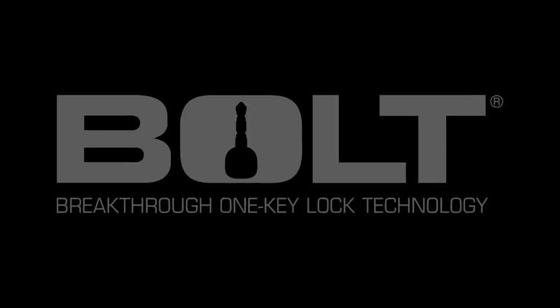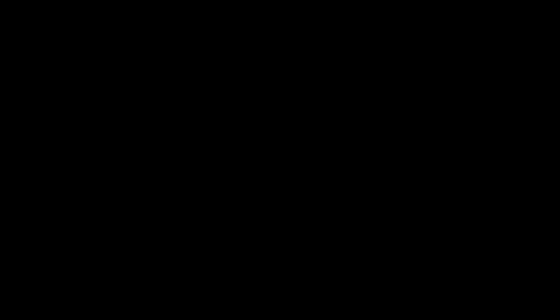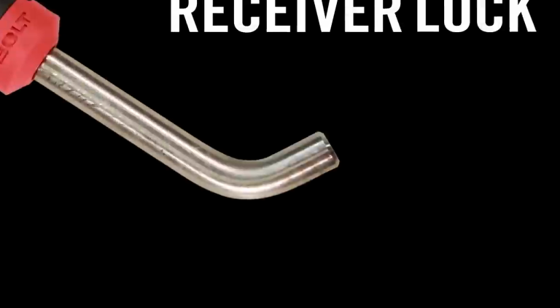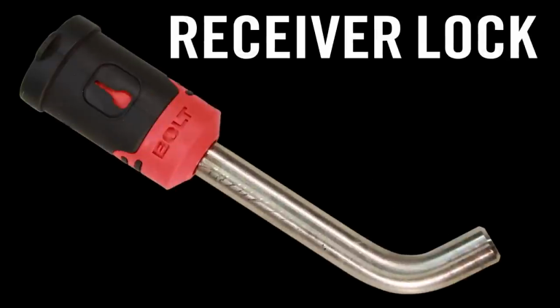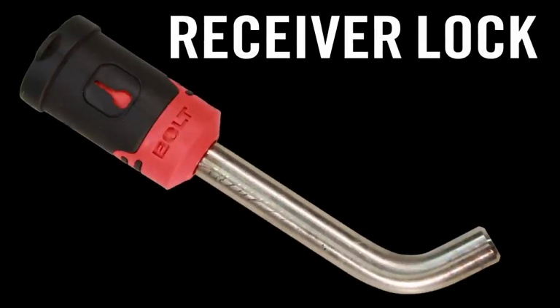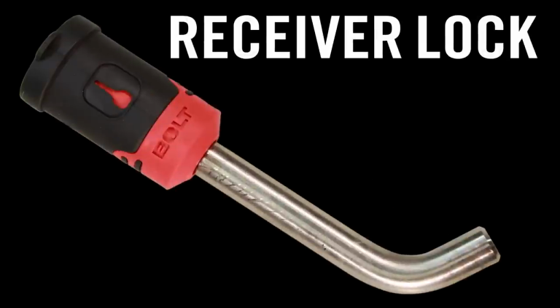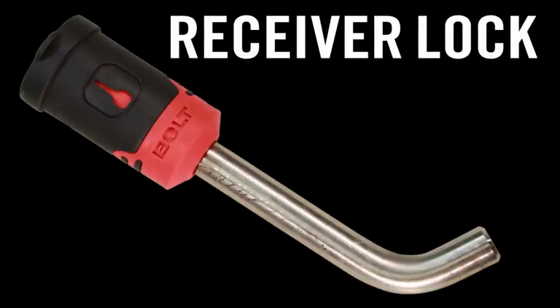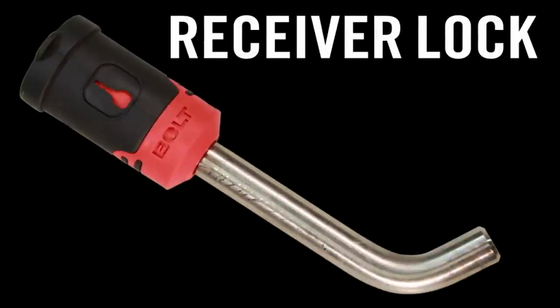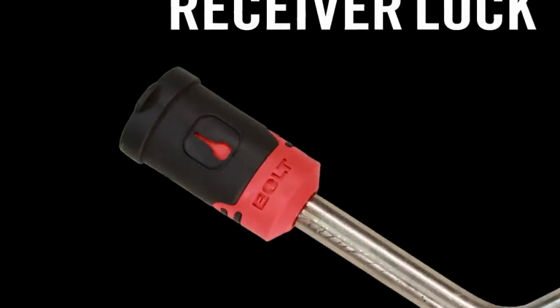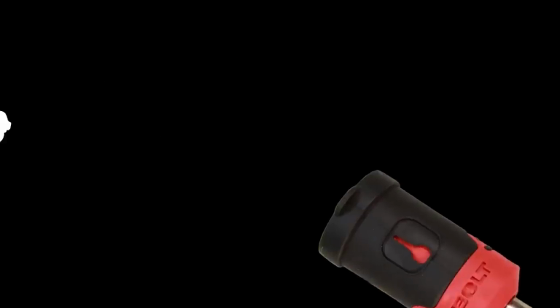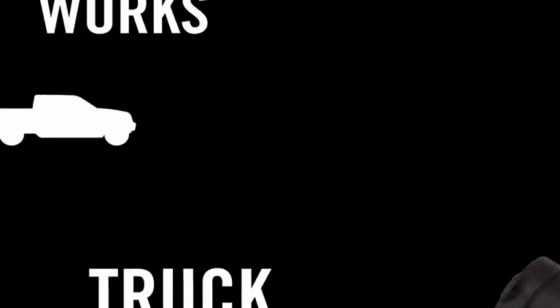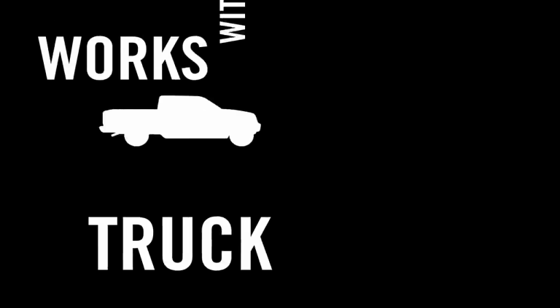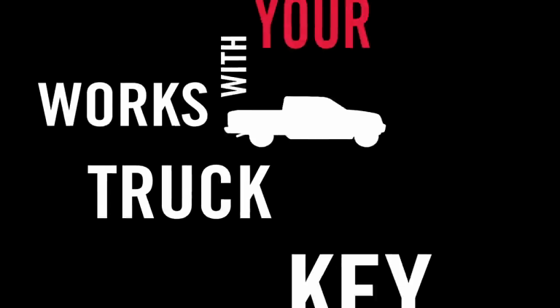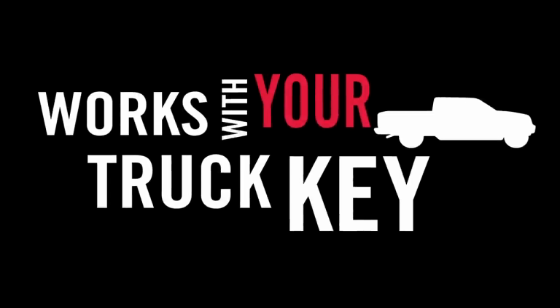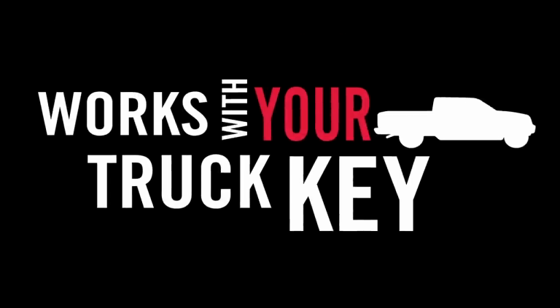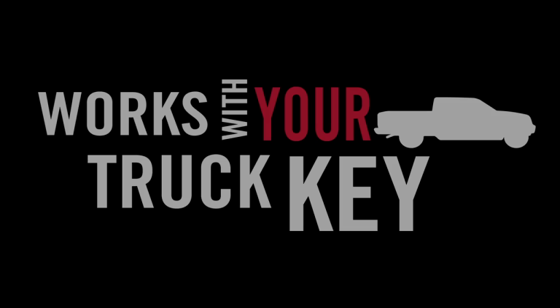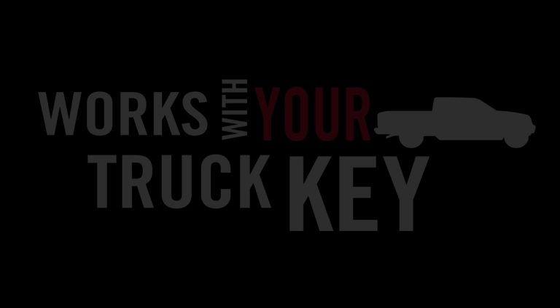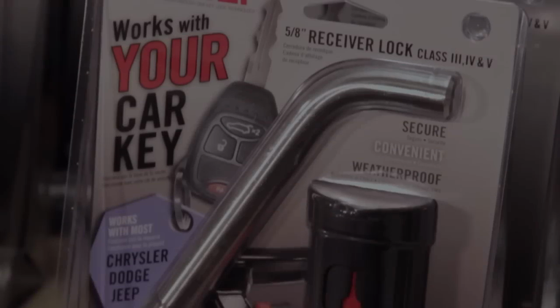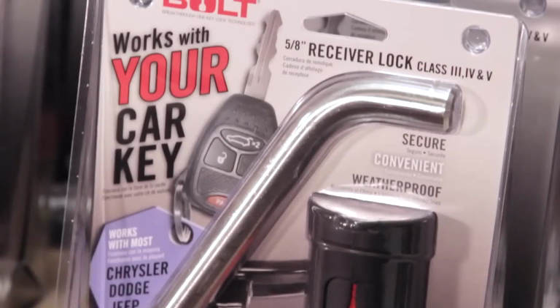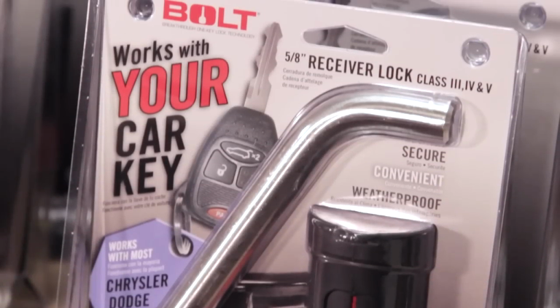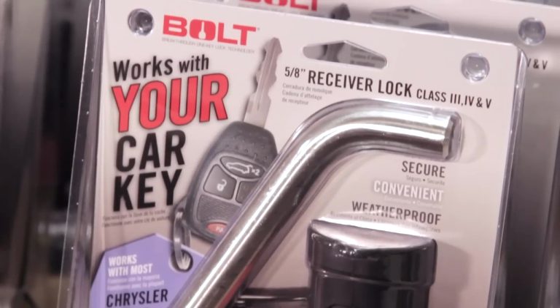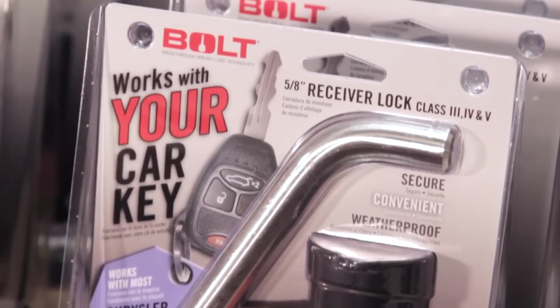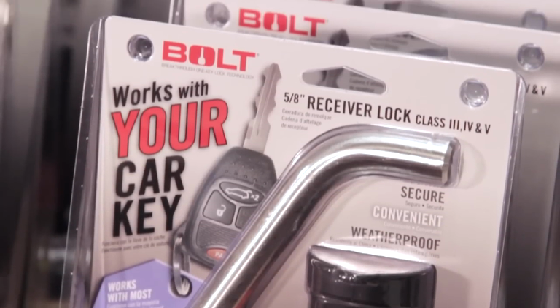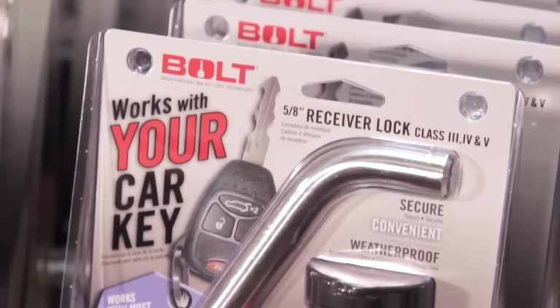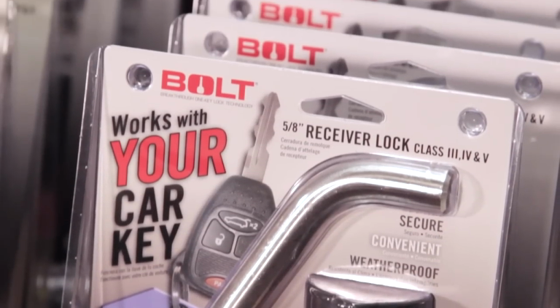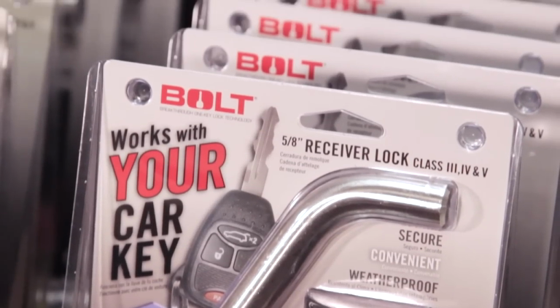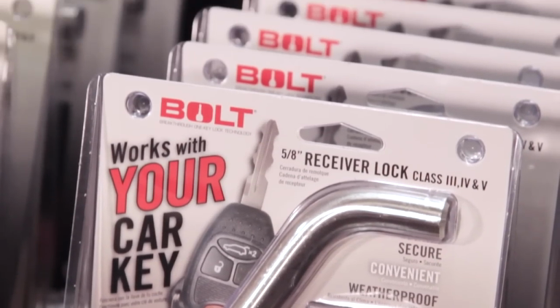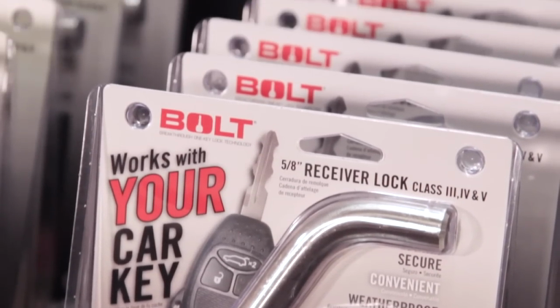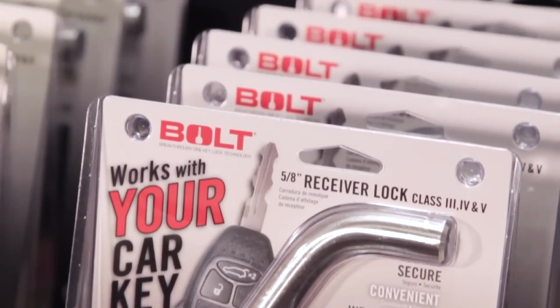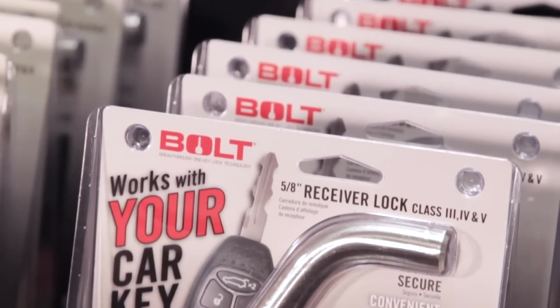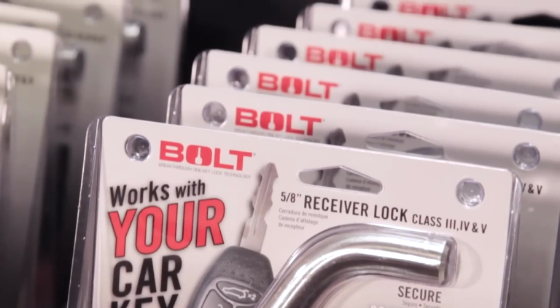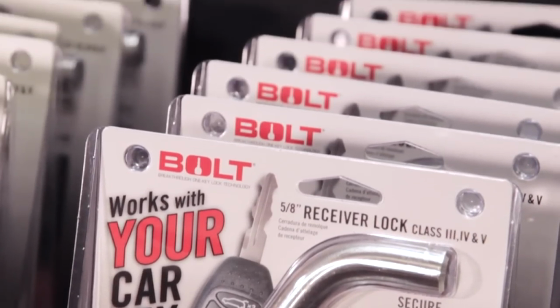Bolt receiver locks work with your truck key, and they are the highest selling product in the Bolt family of locks.